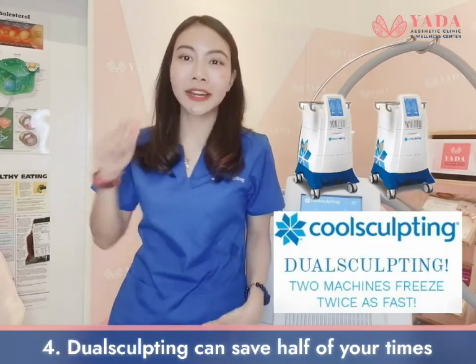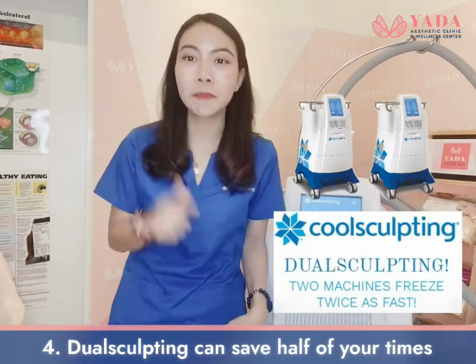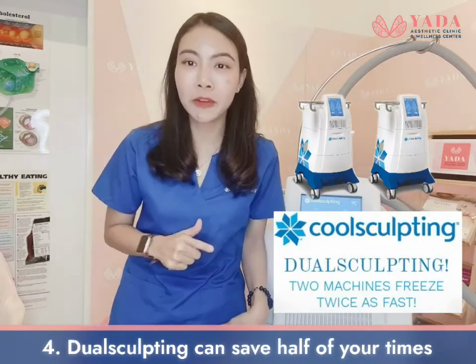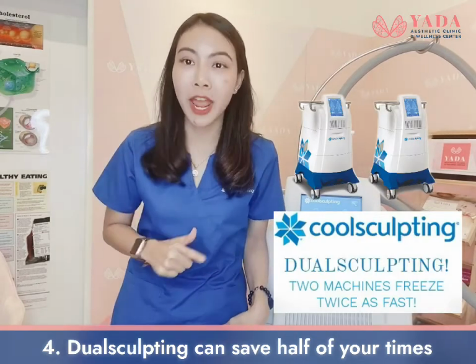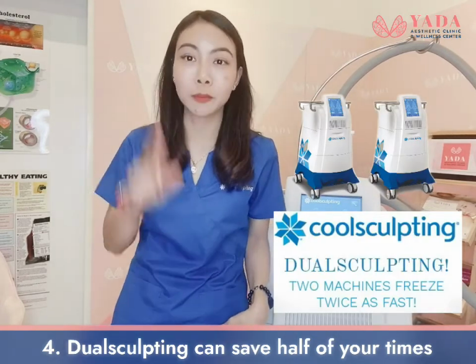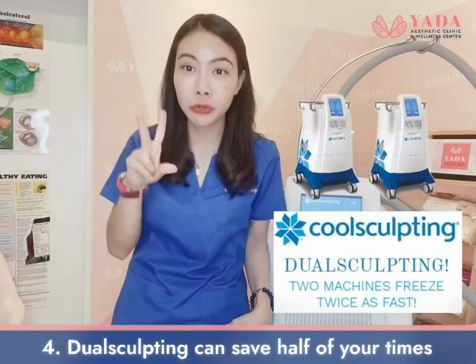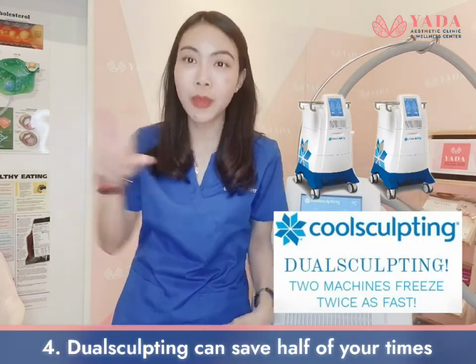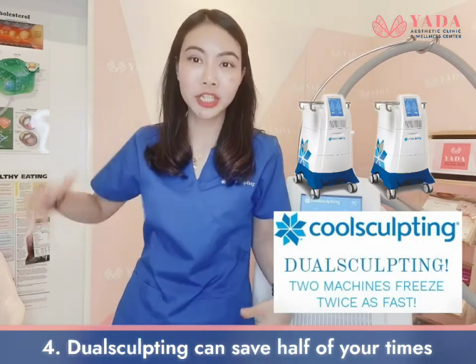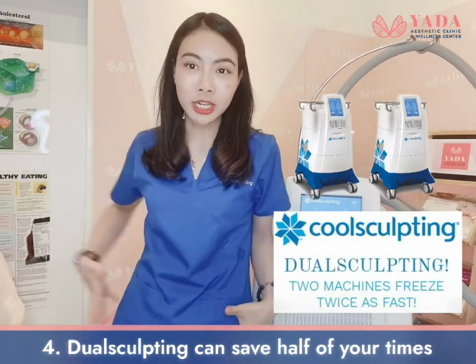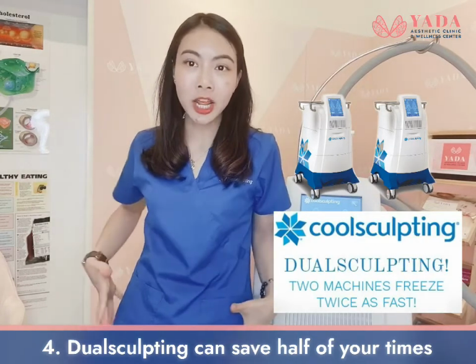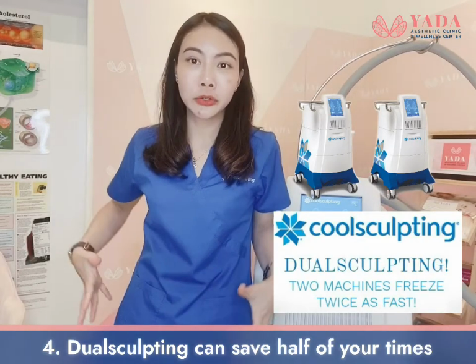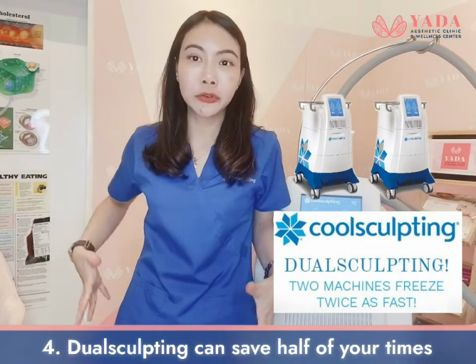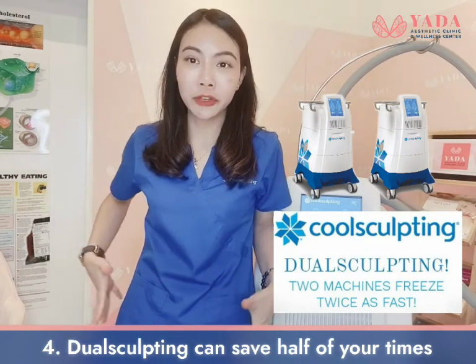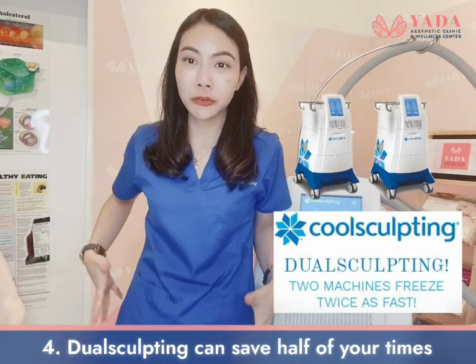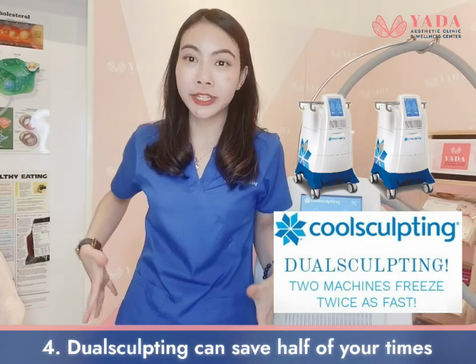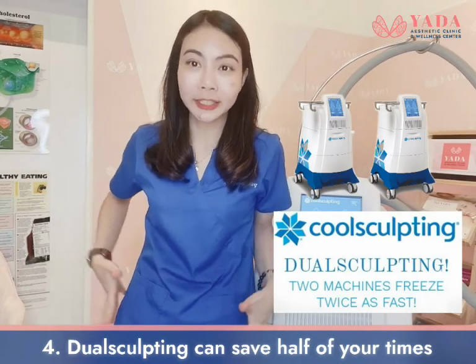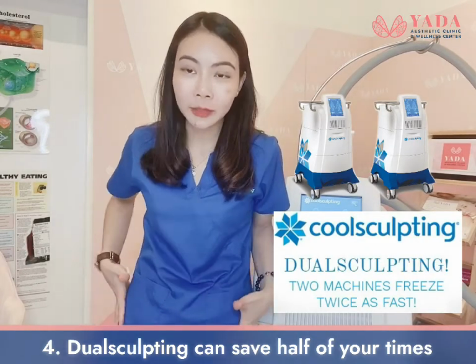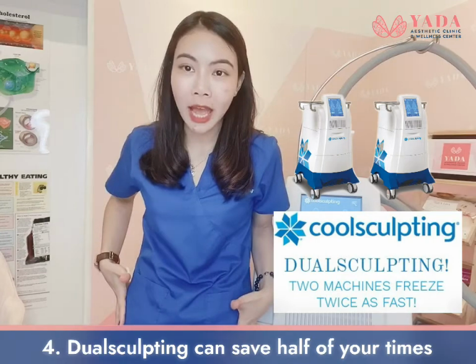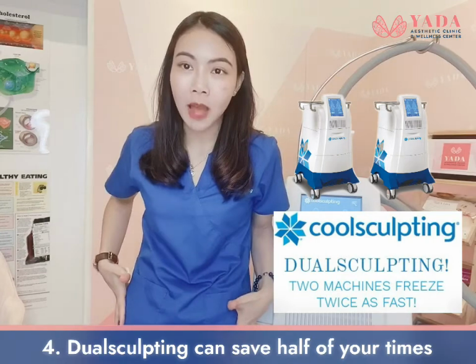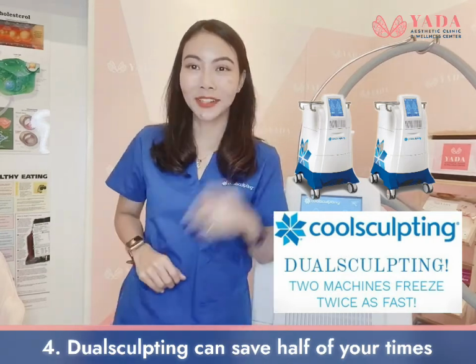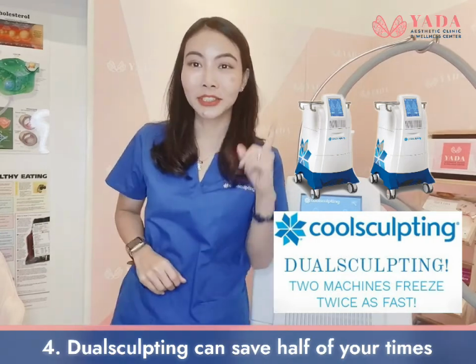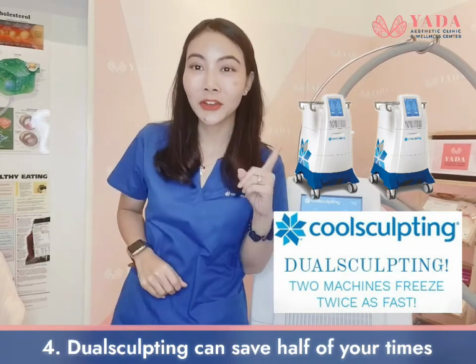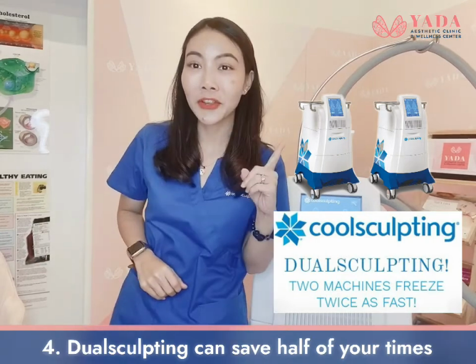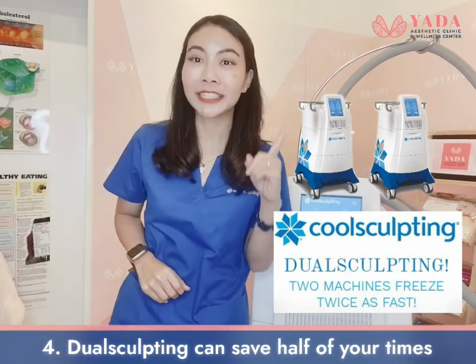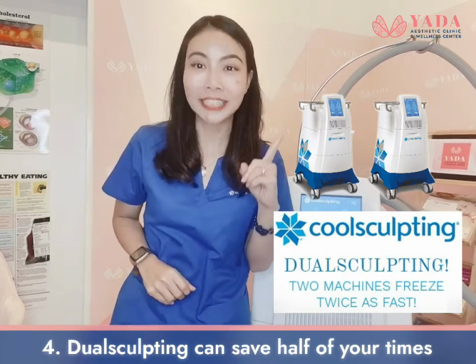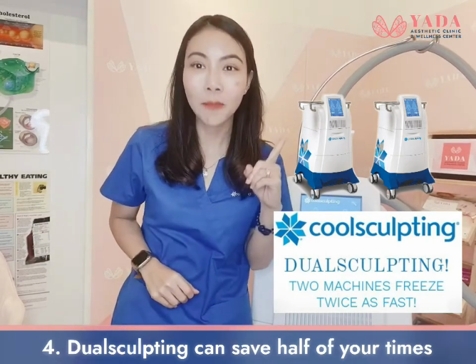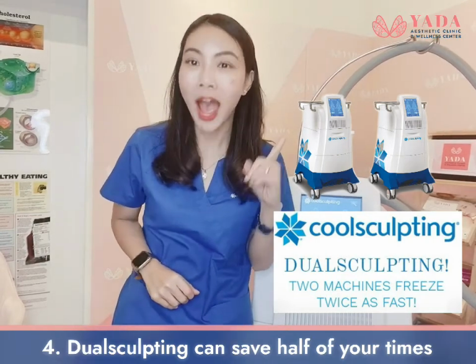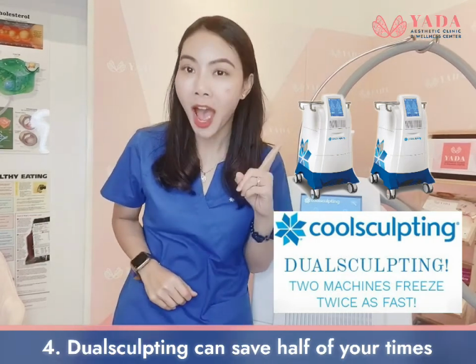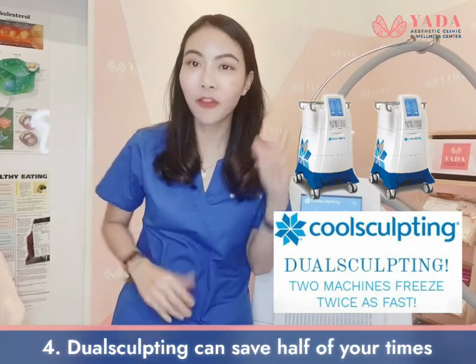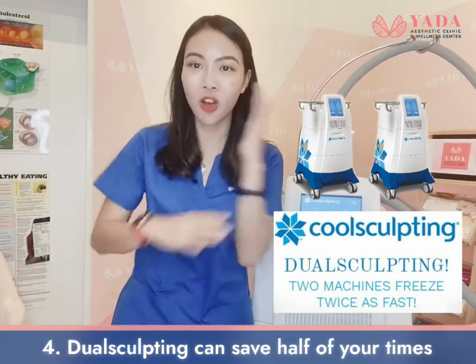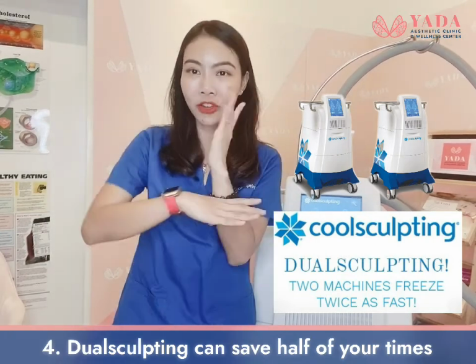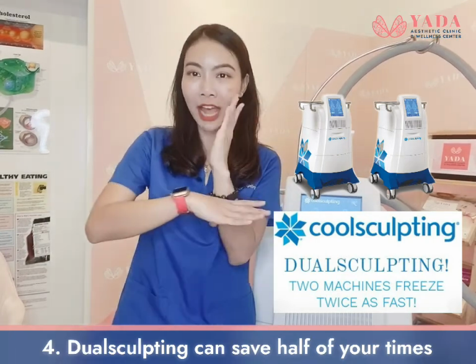Our clinic has dual sculpting — that means we have two machines to treat you at the same time, so you can save half of your time.